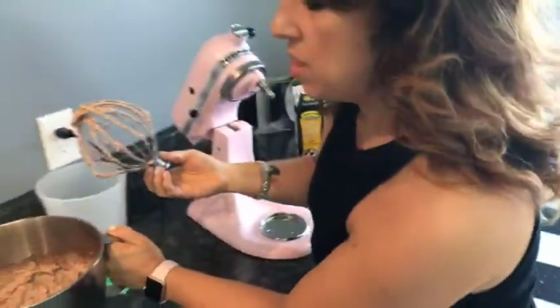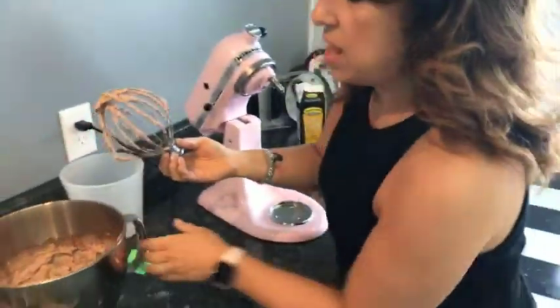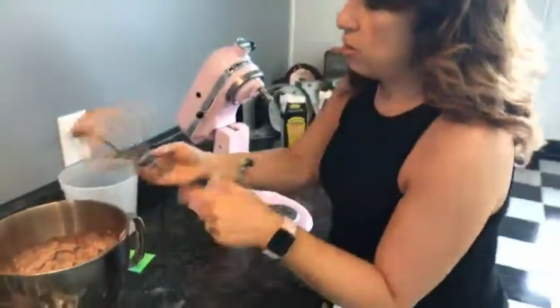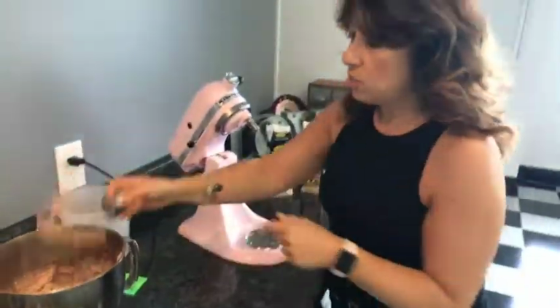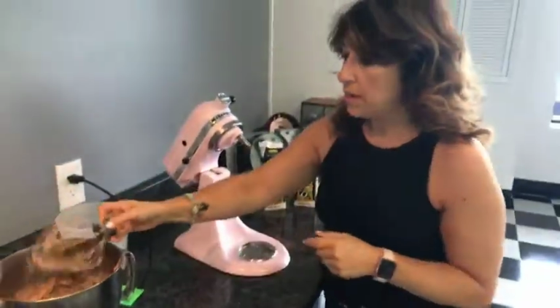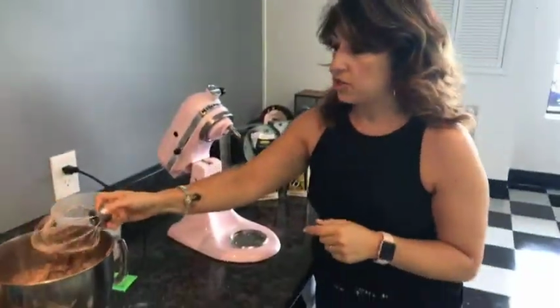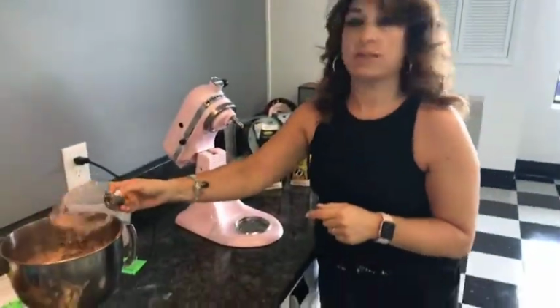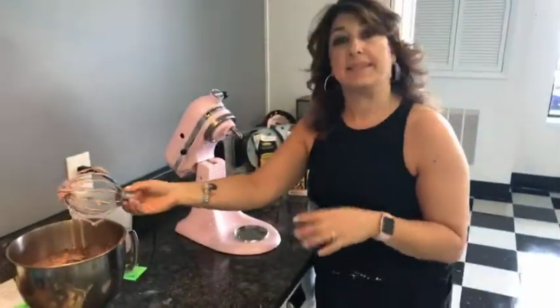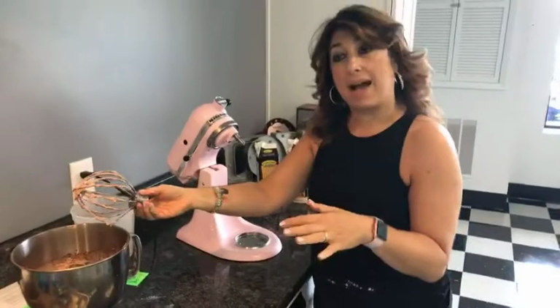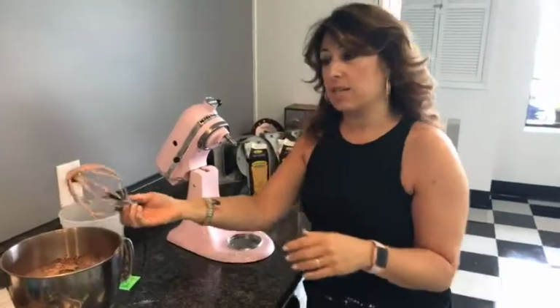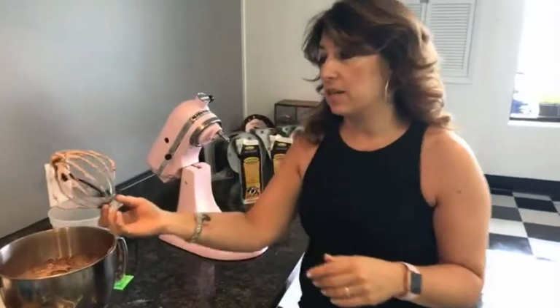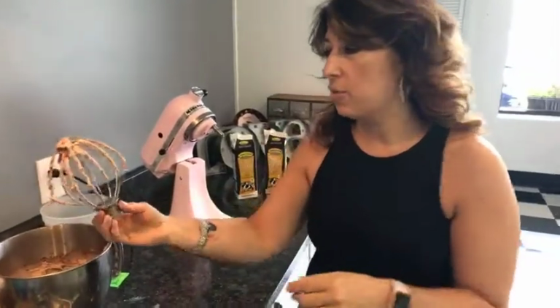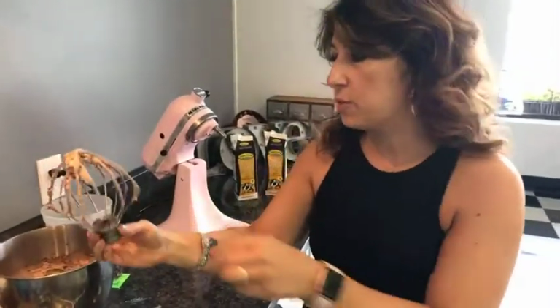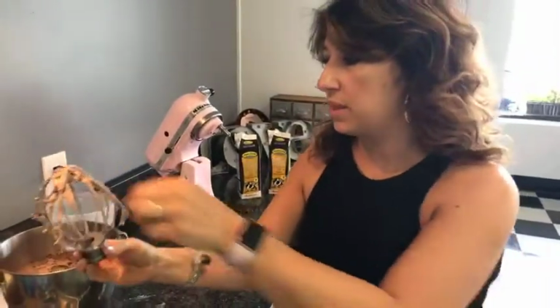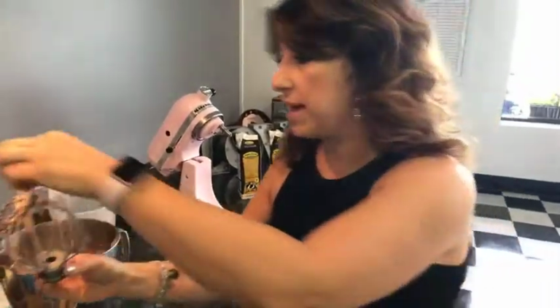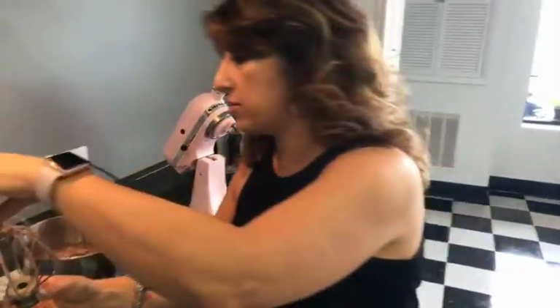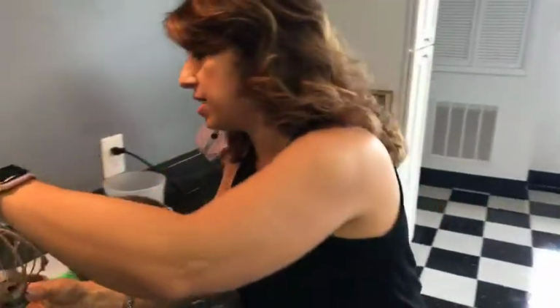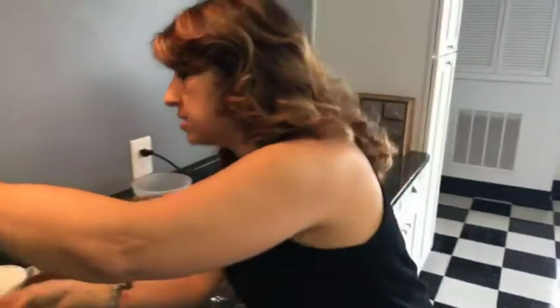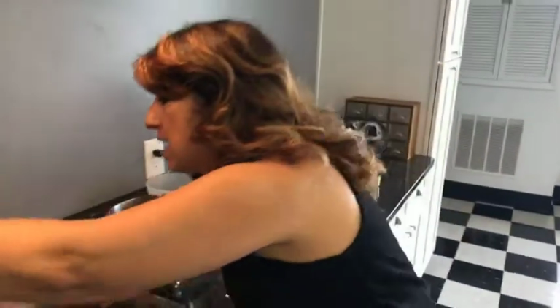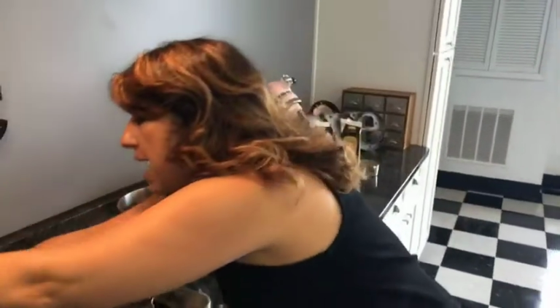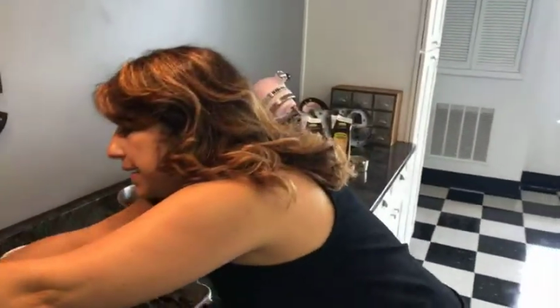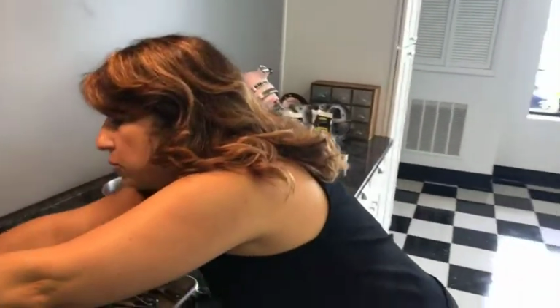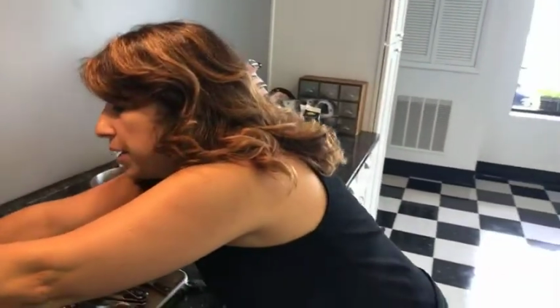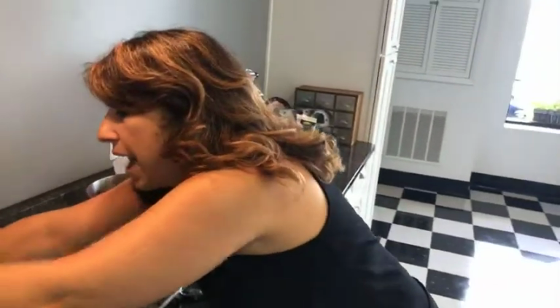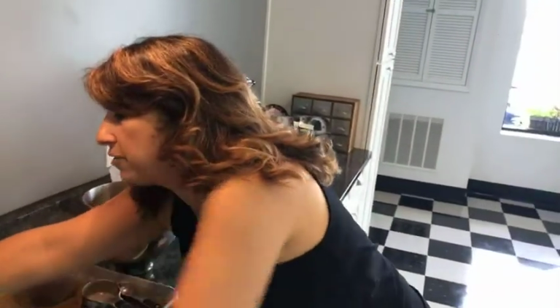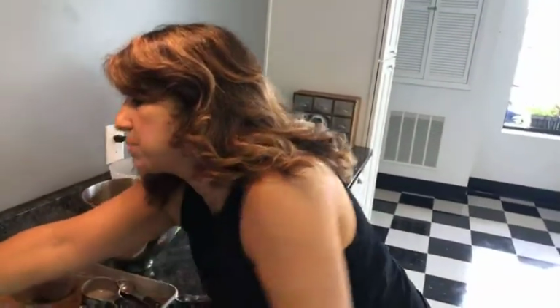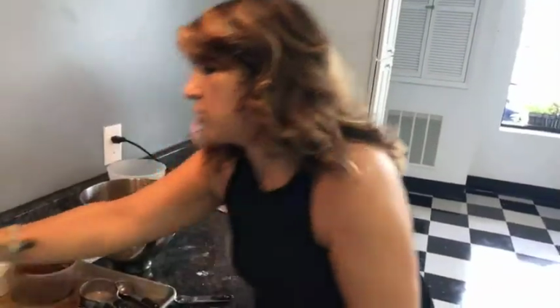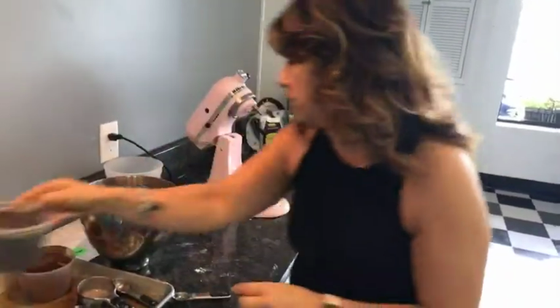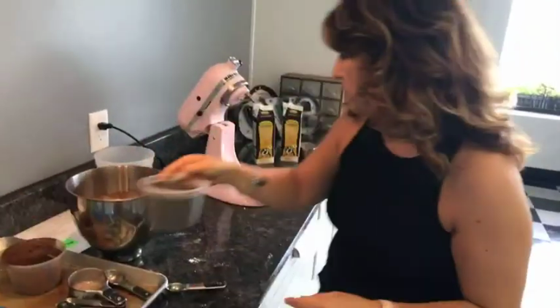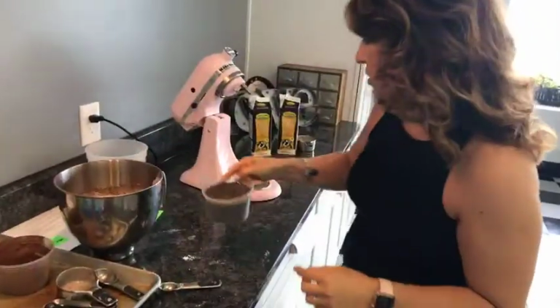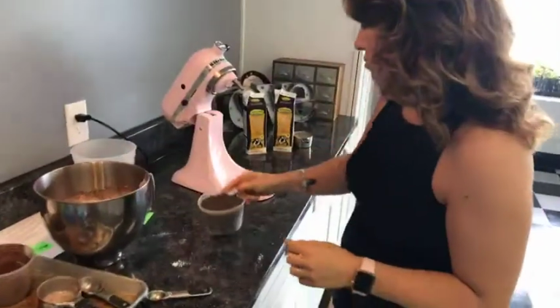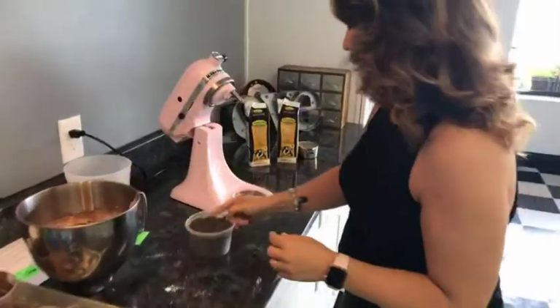I also want to make a chocolate ganache that's going to go between the layers. For this I need one and a half cups of chocolate chips.